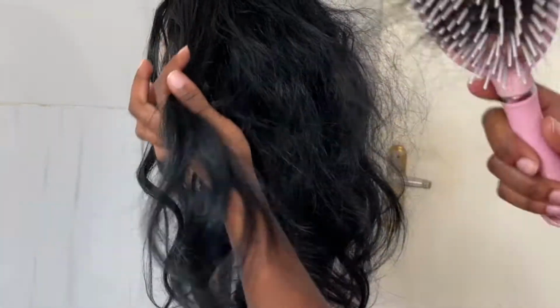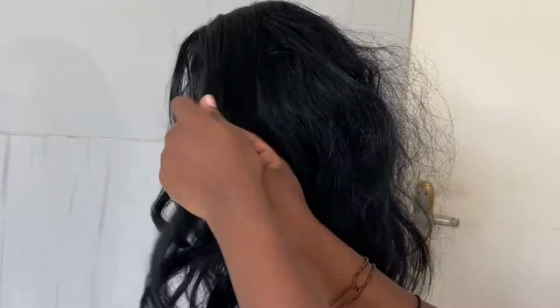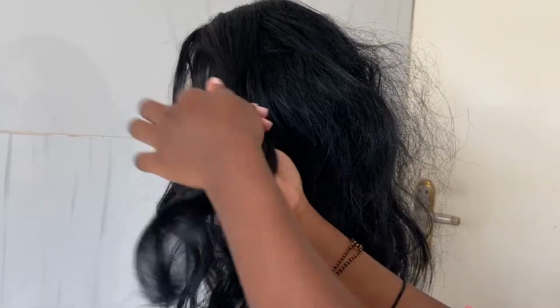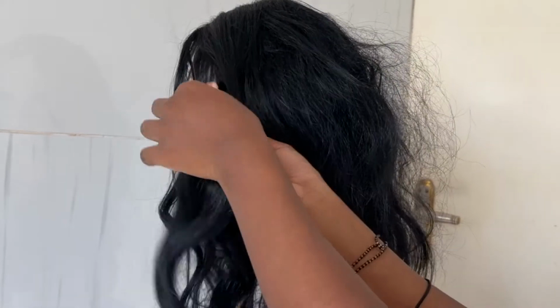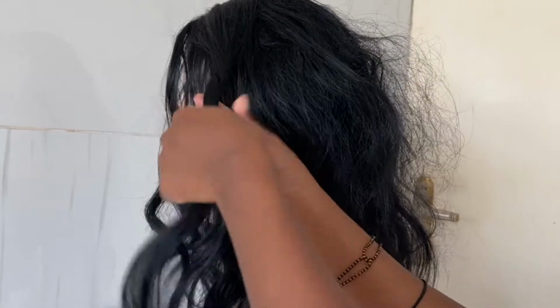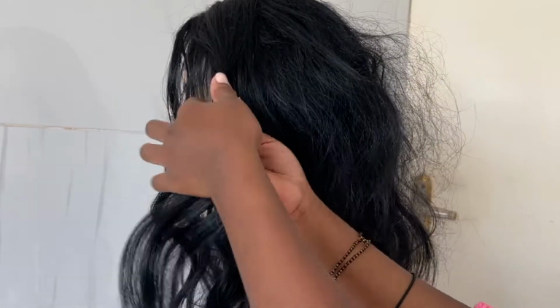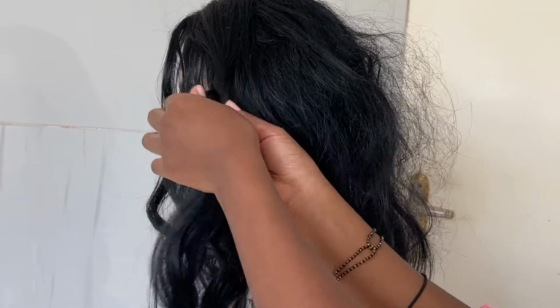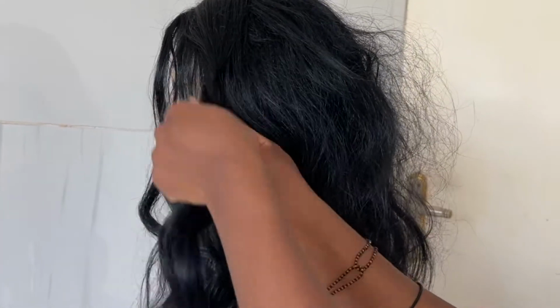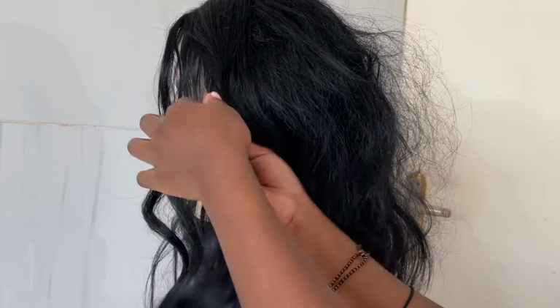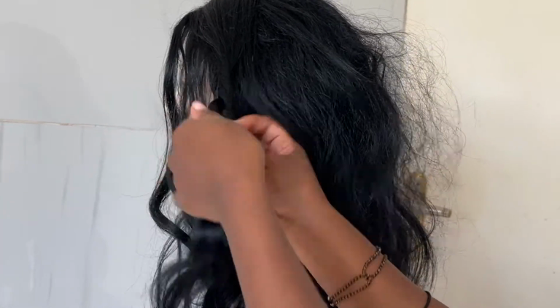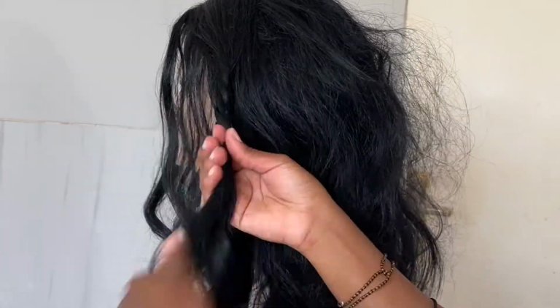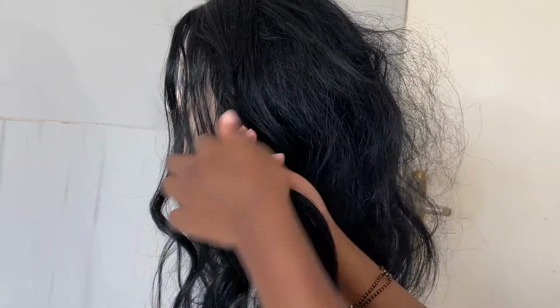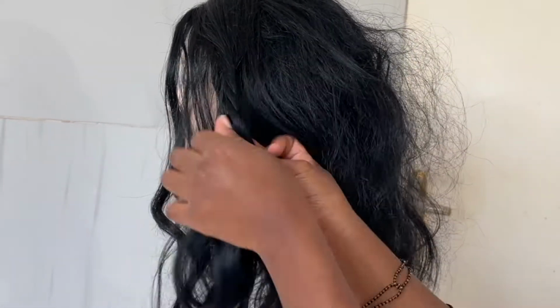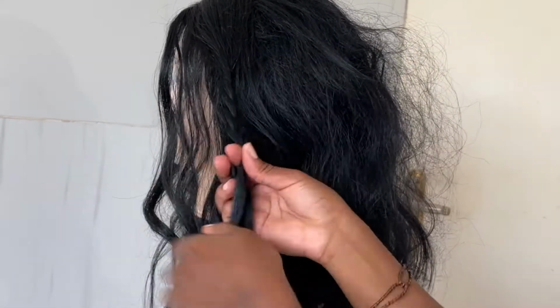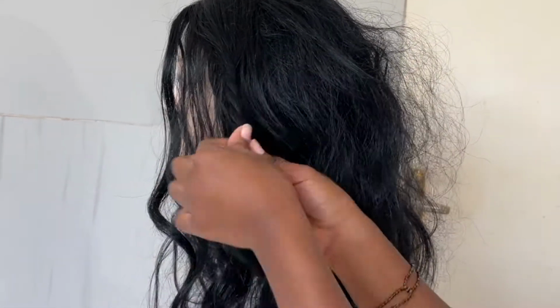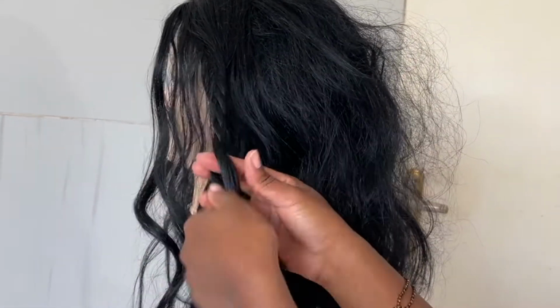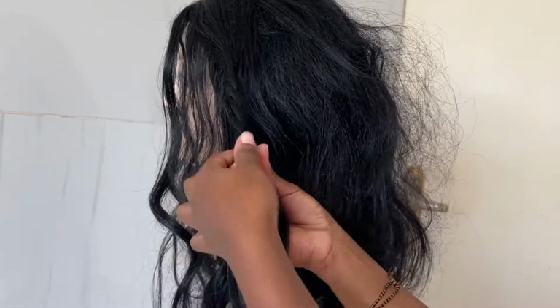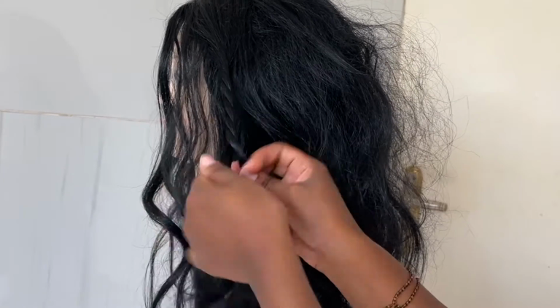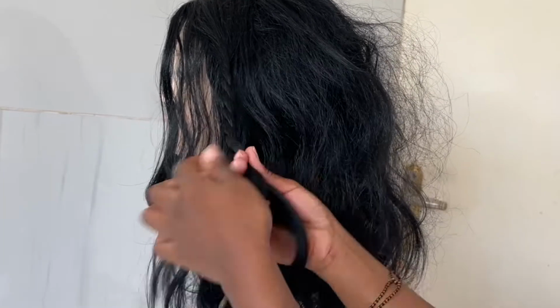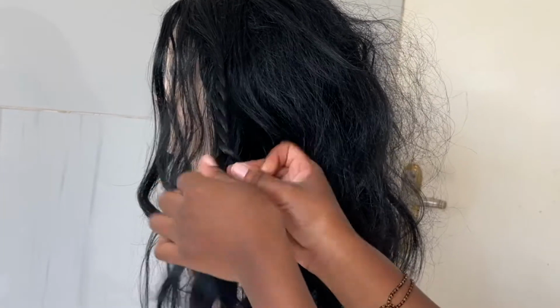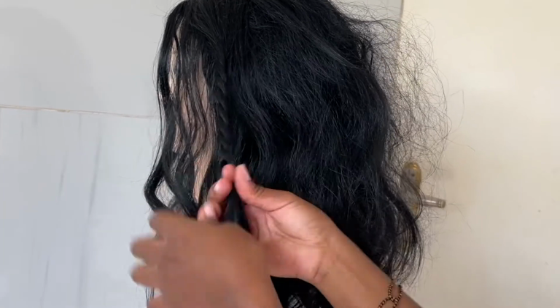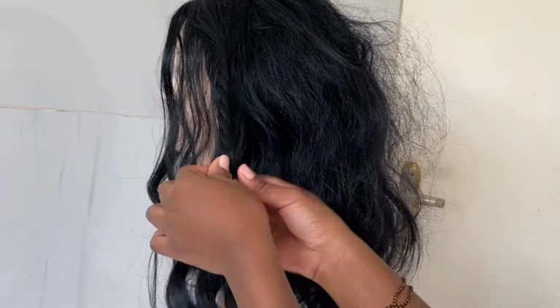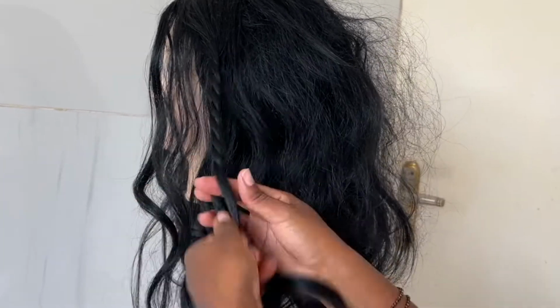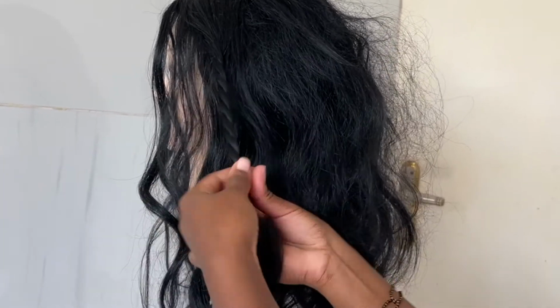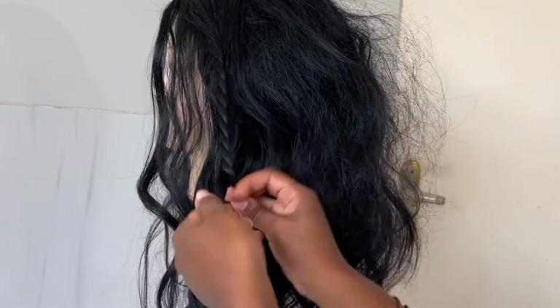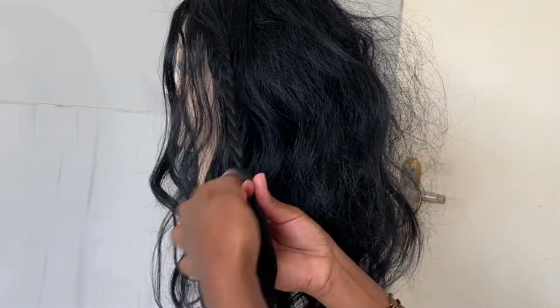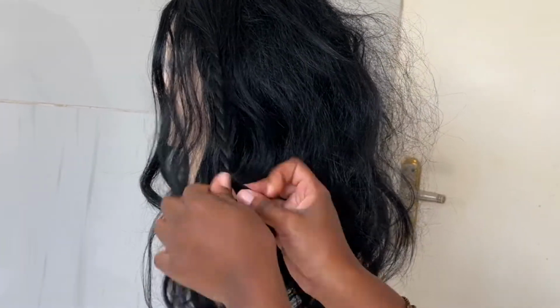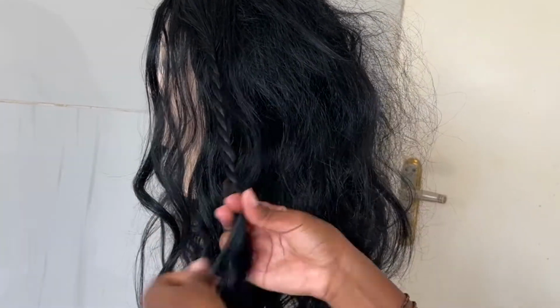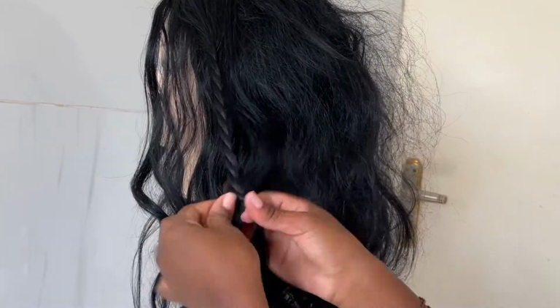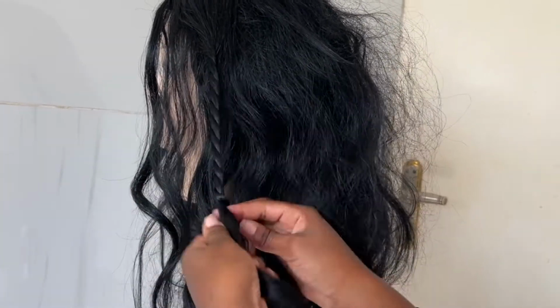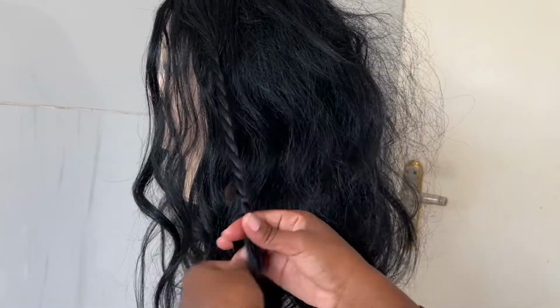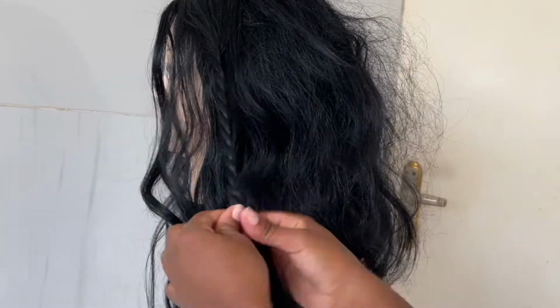Once I've cut all the brushed hair, I then twist the hair just to keep it out of the way and then work on the next section.